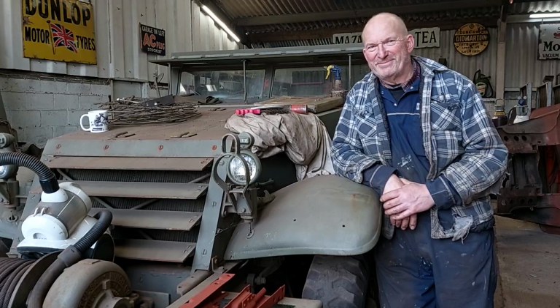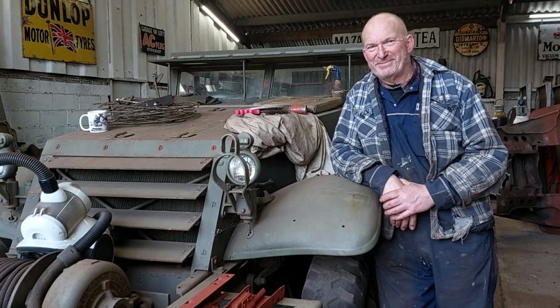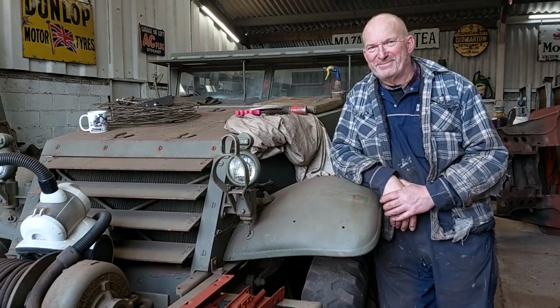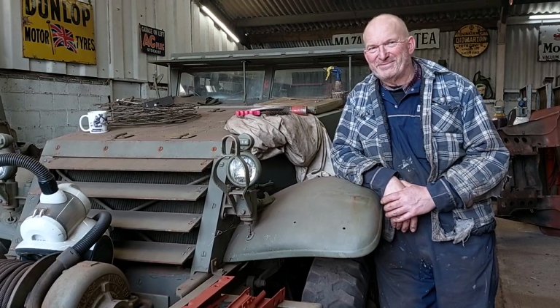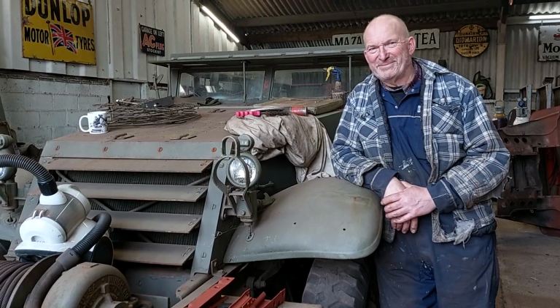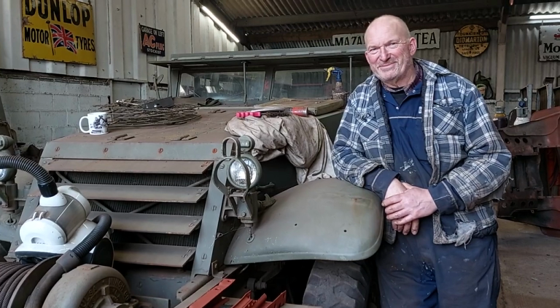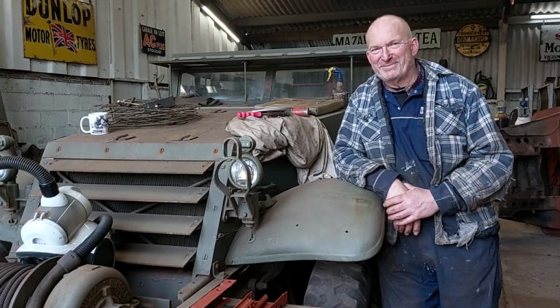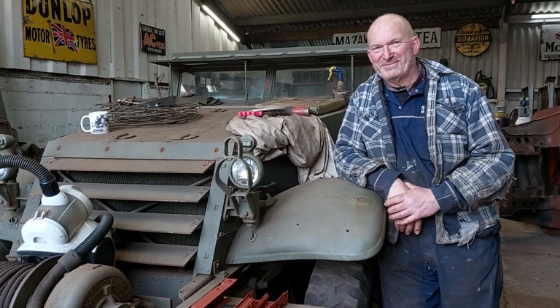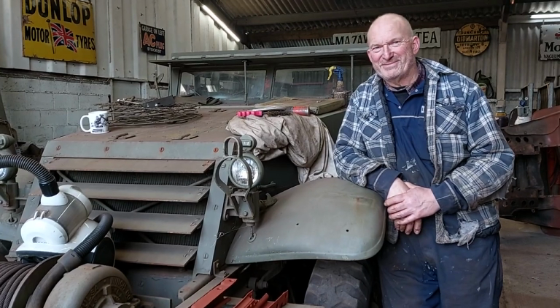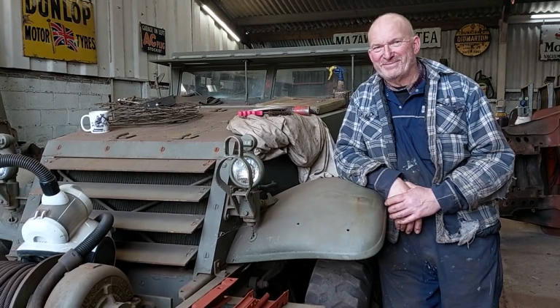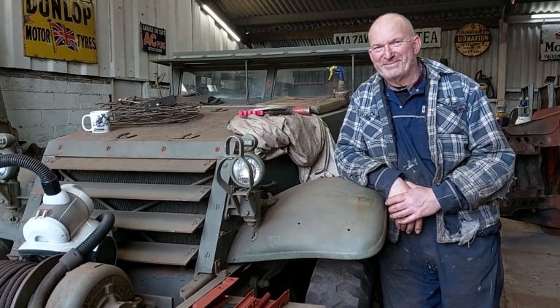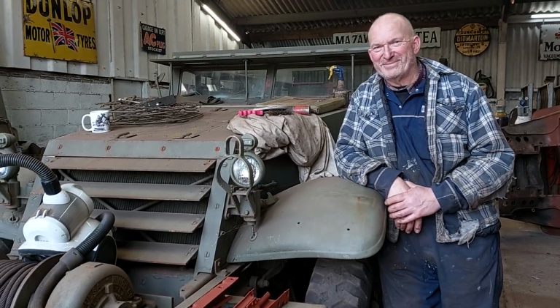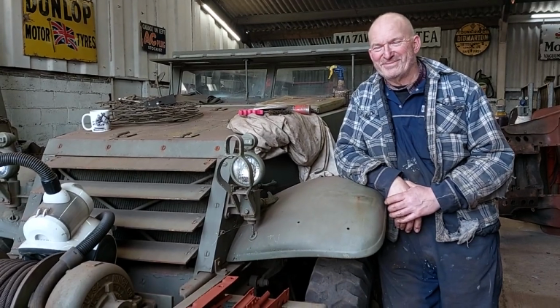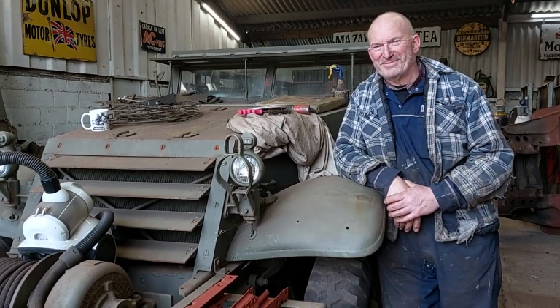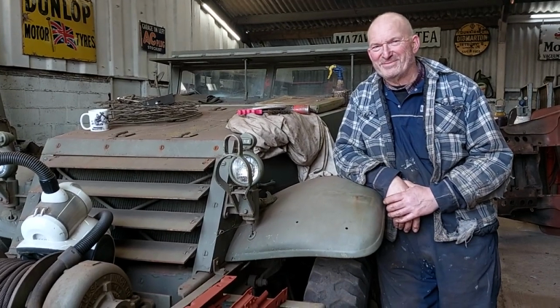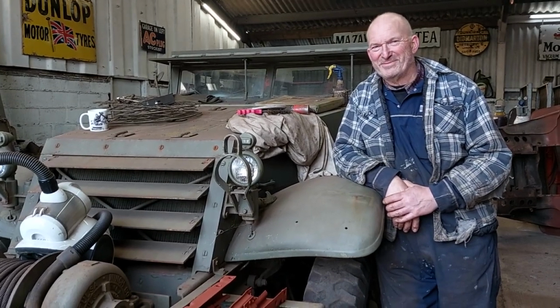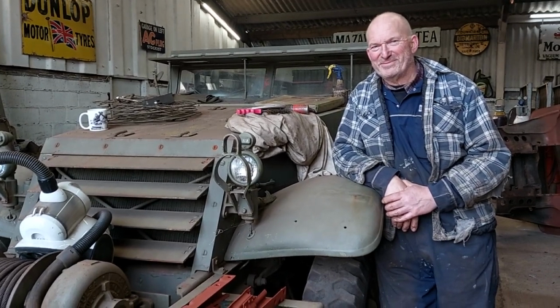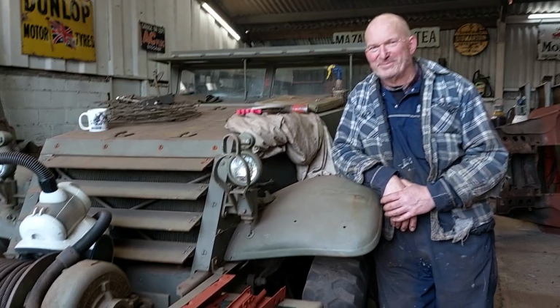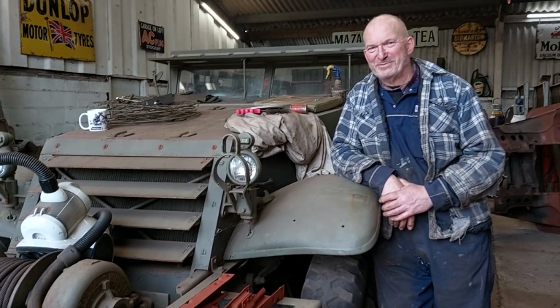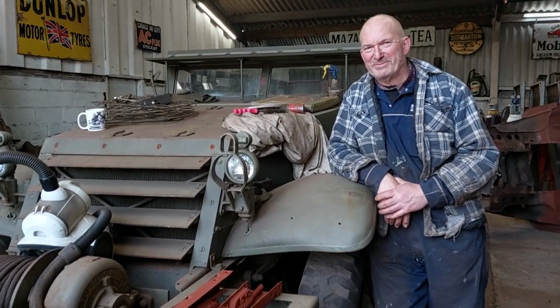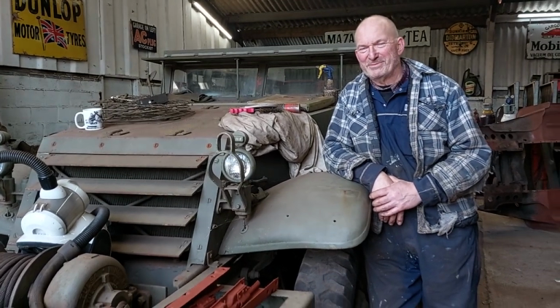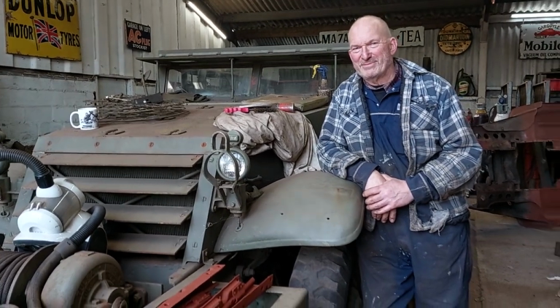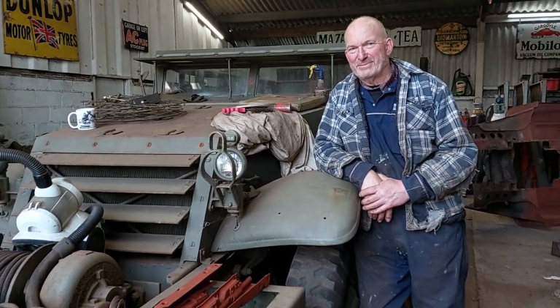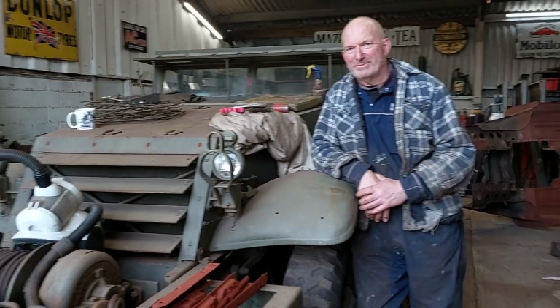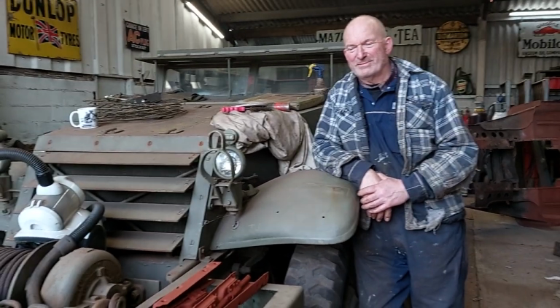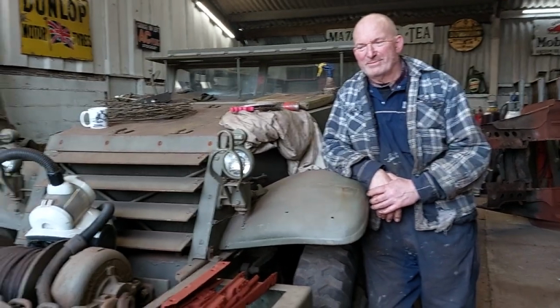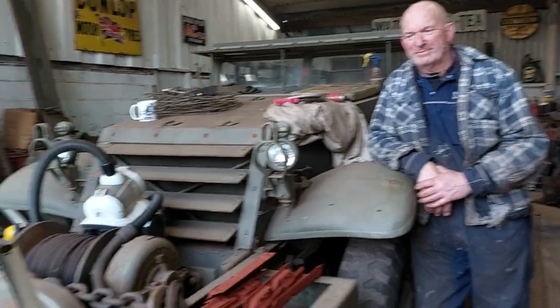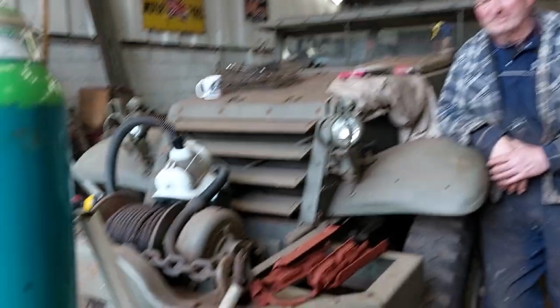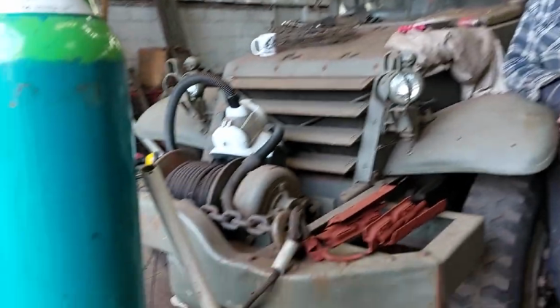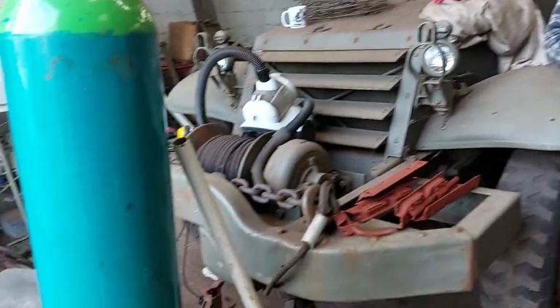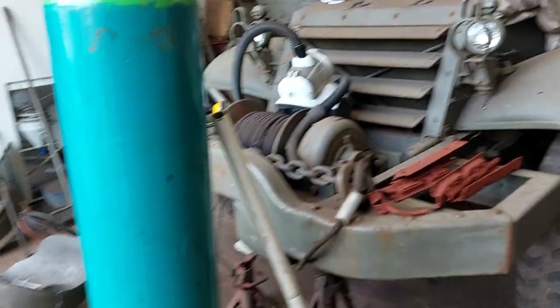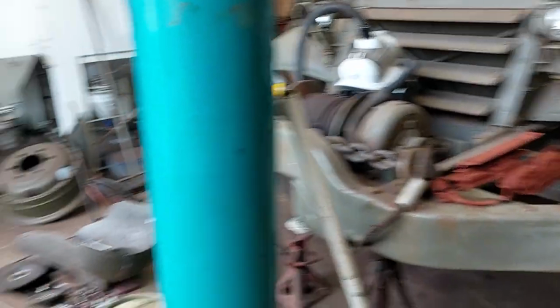Hello everyone. Sorry we haven't put a film up for a while, but we have been working on the half track today.